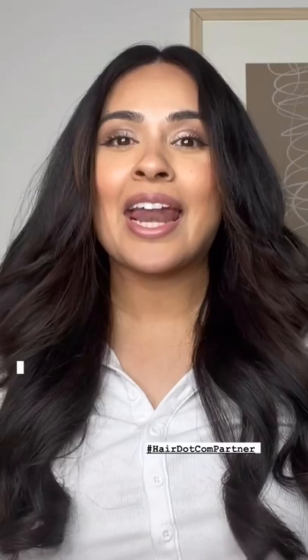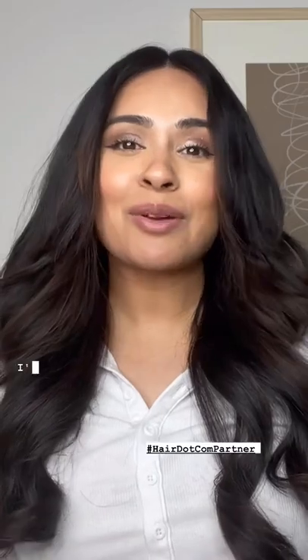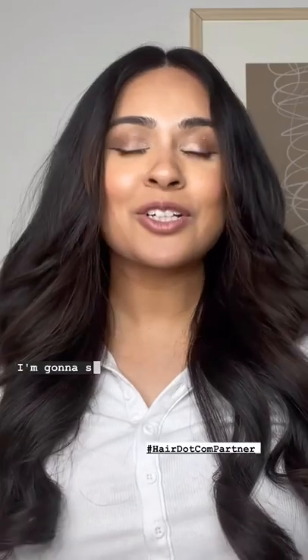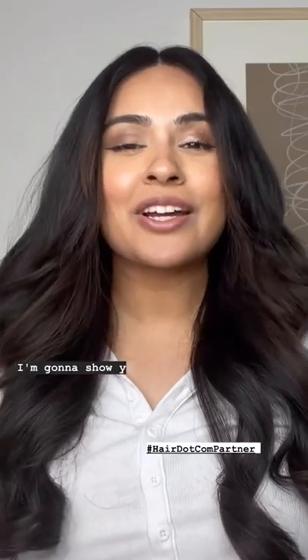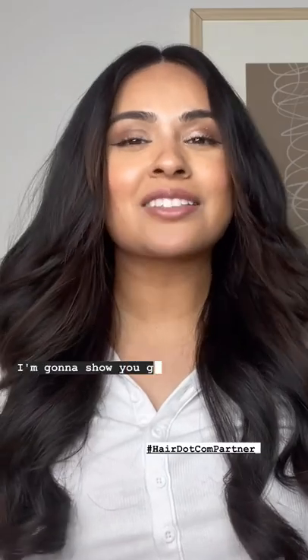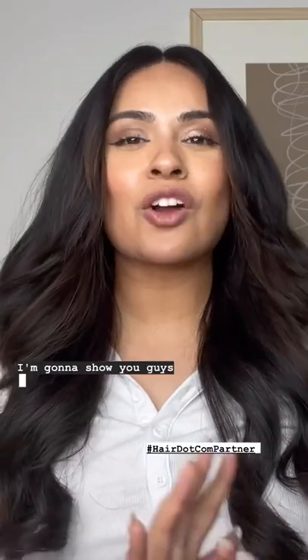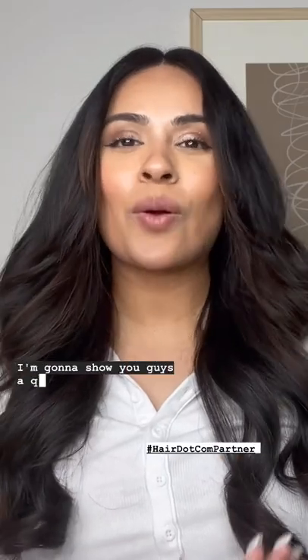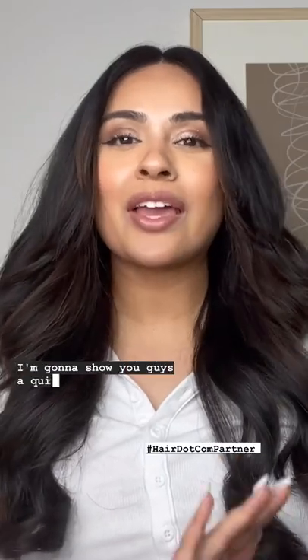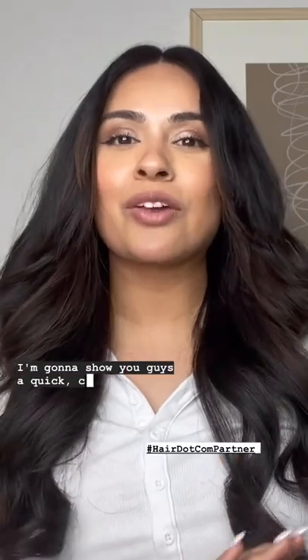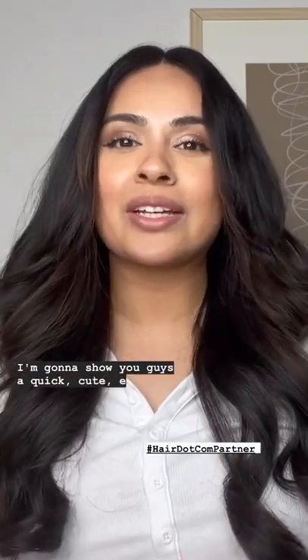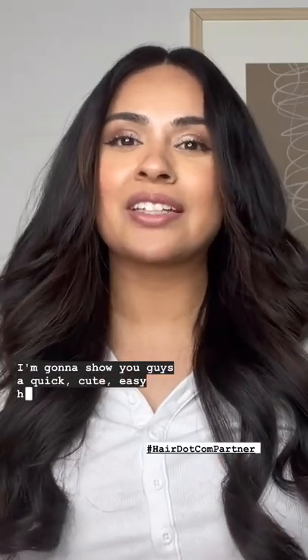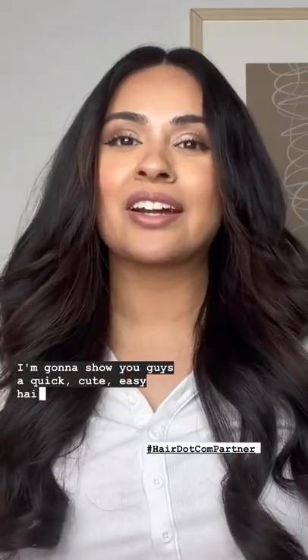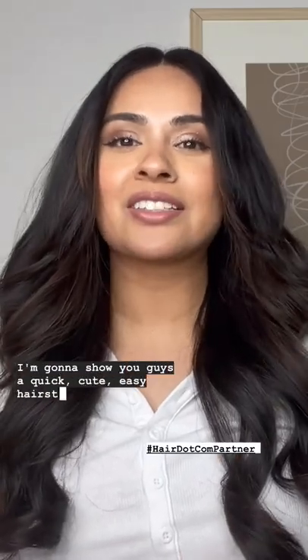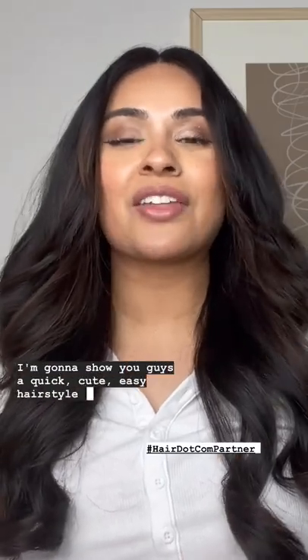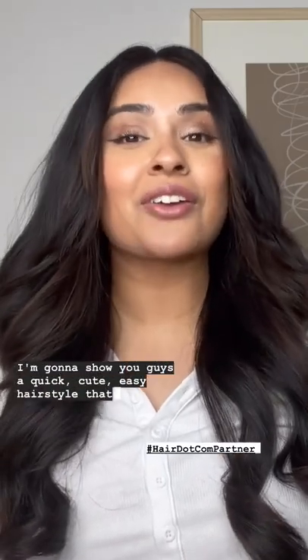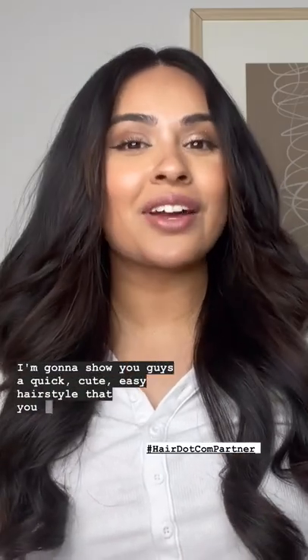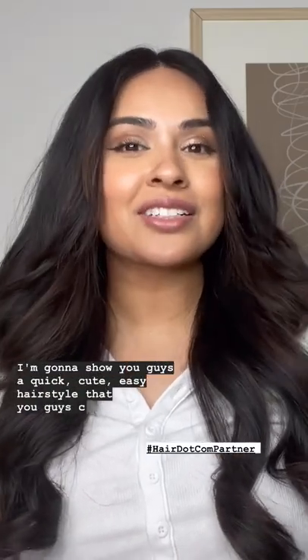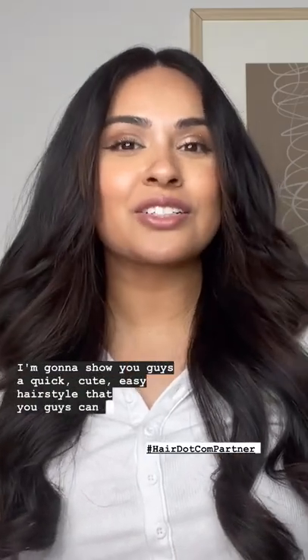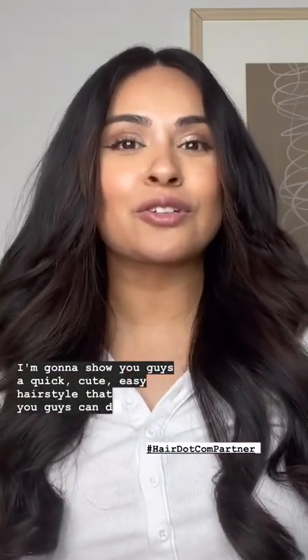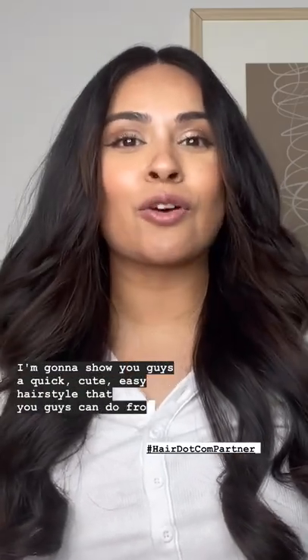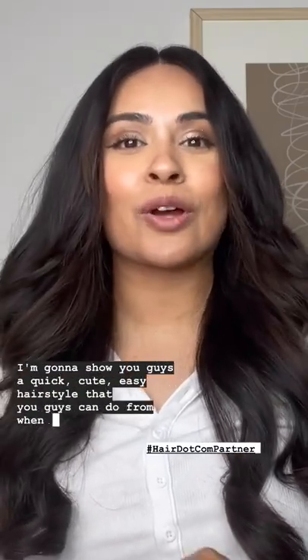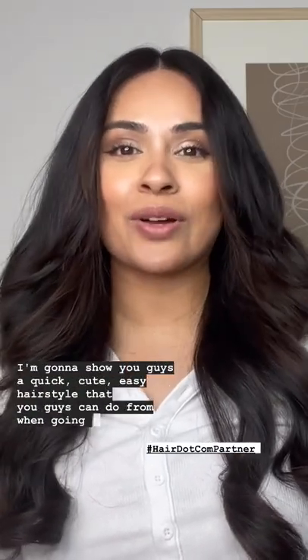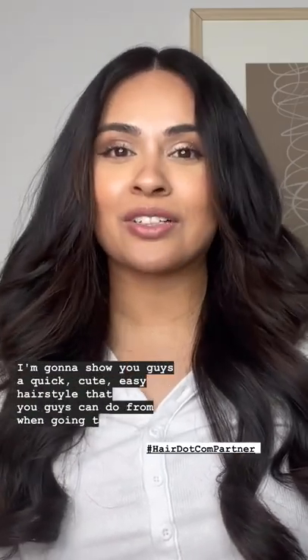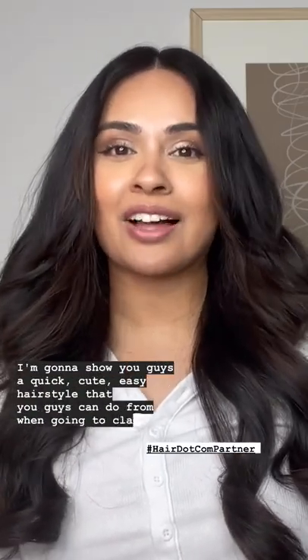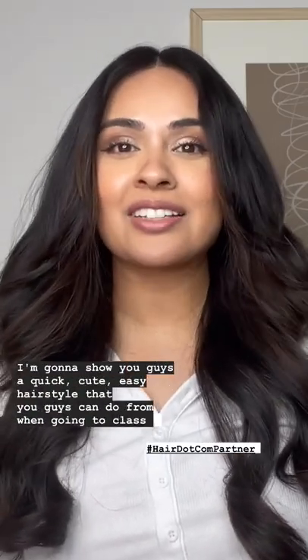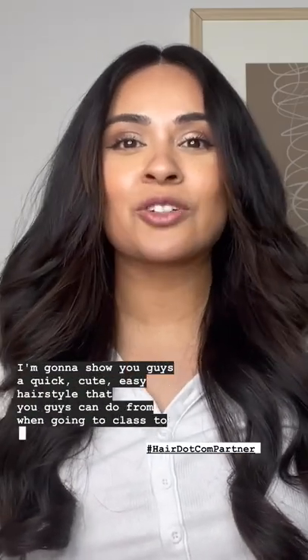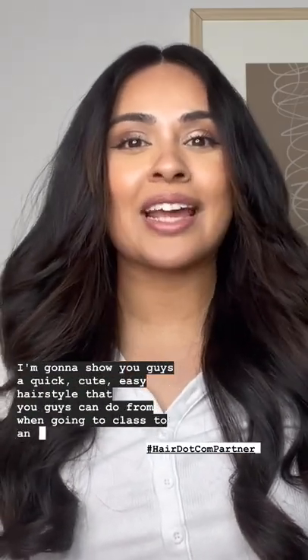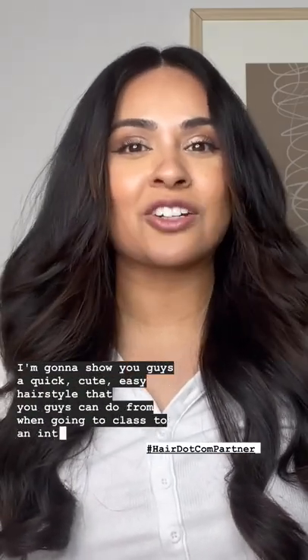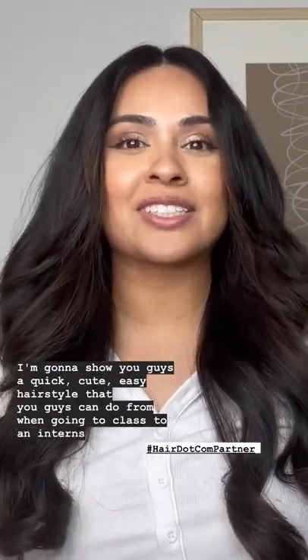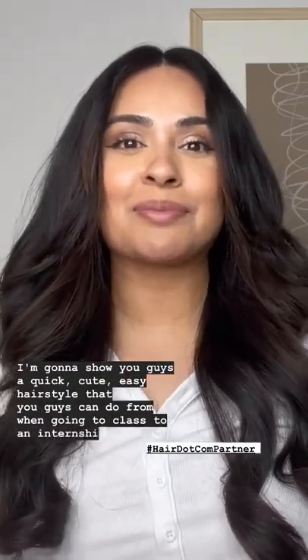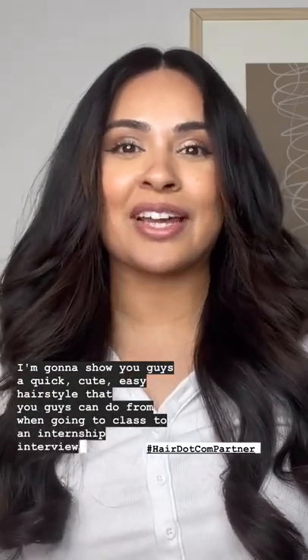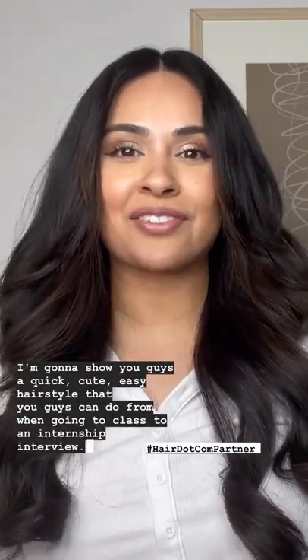I'm going to show you guys a quick, cute, easy hairstyle that you guys can do from when going to class to an internship interview.